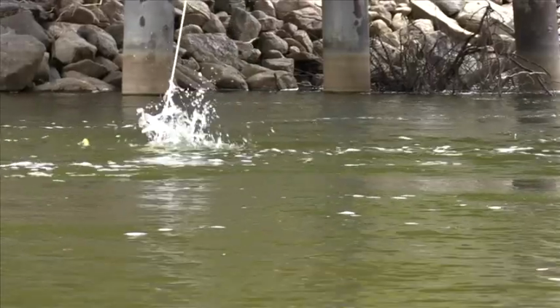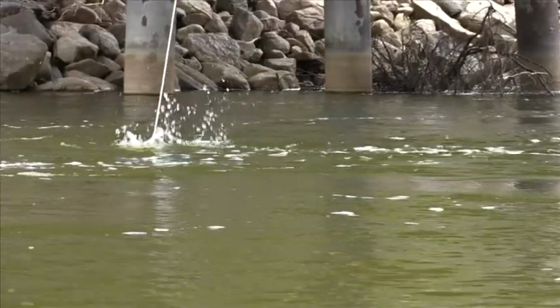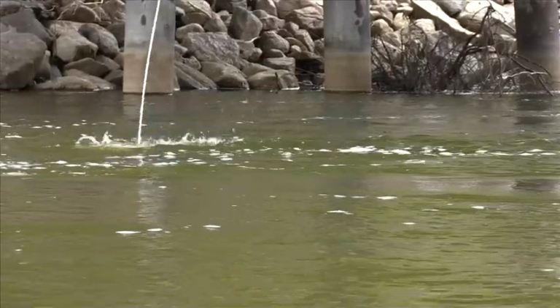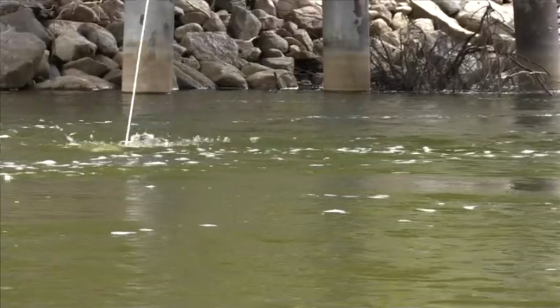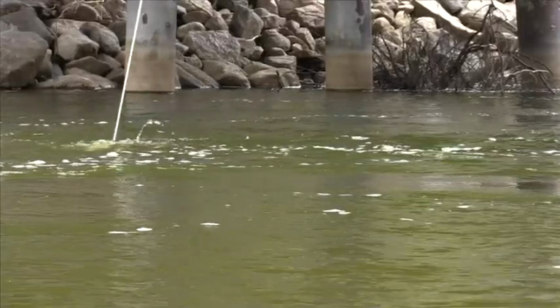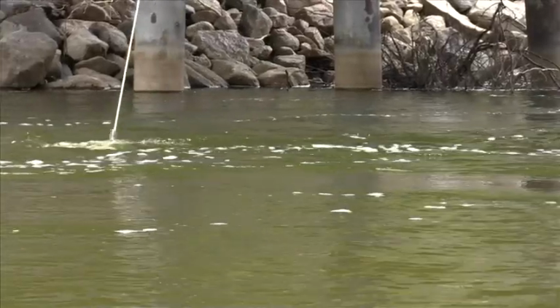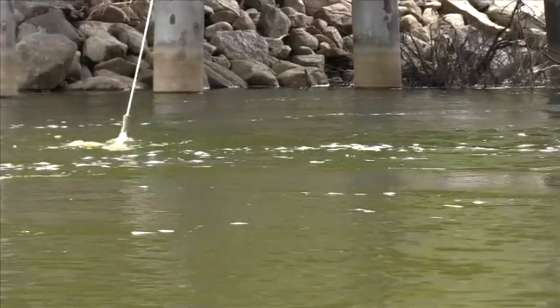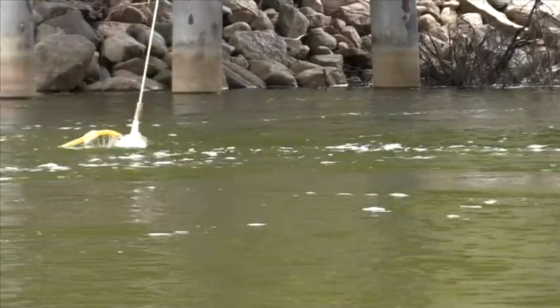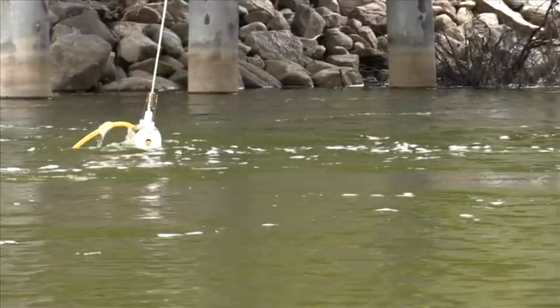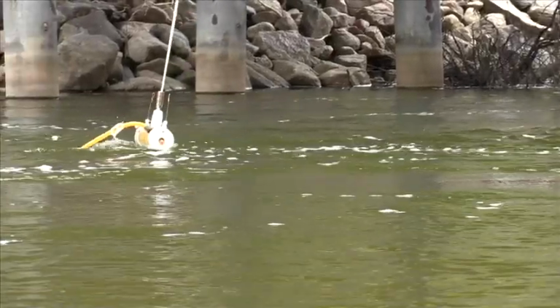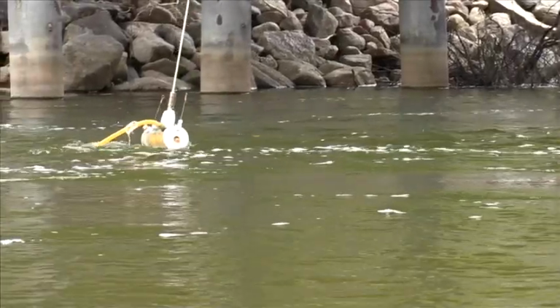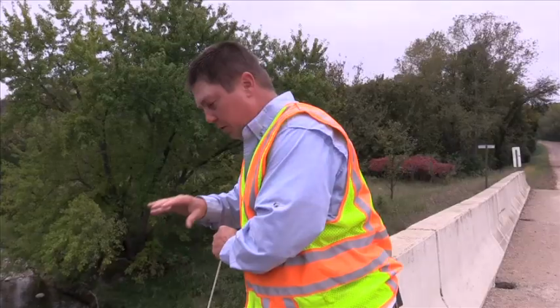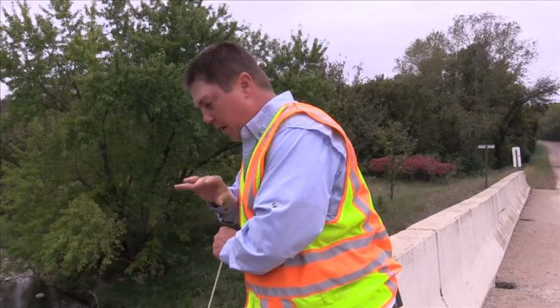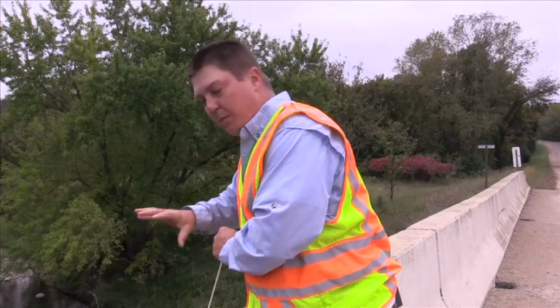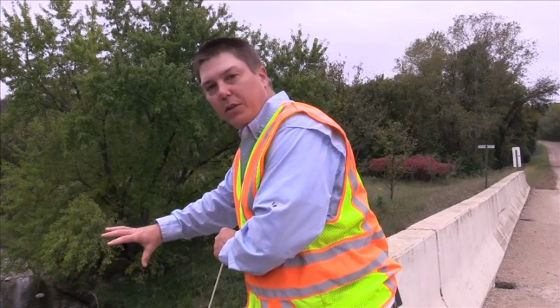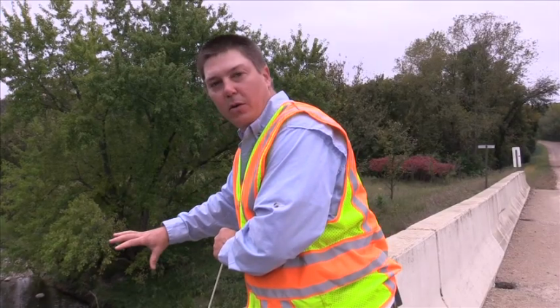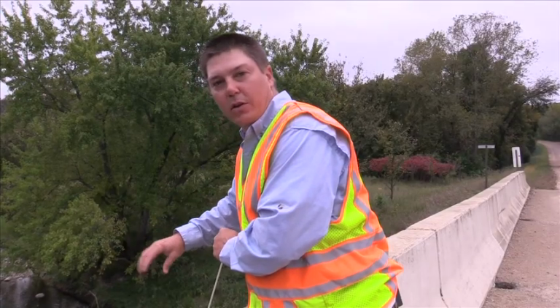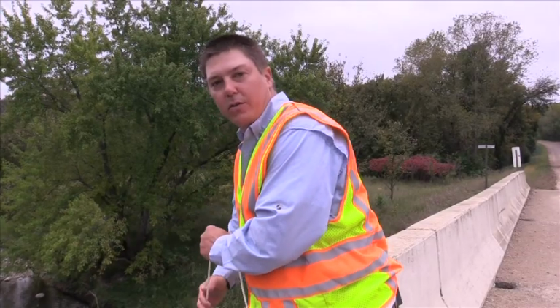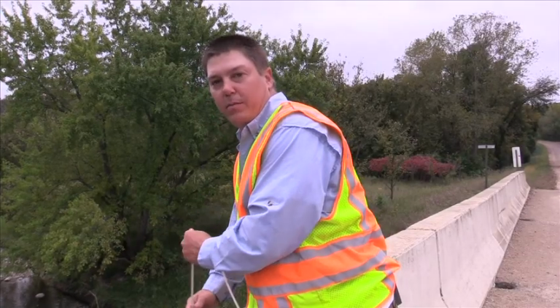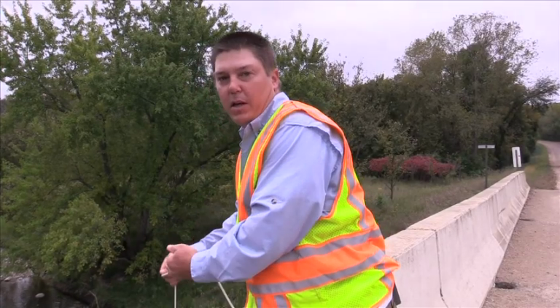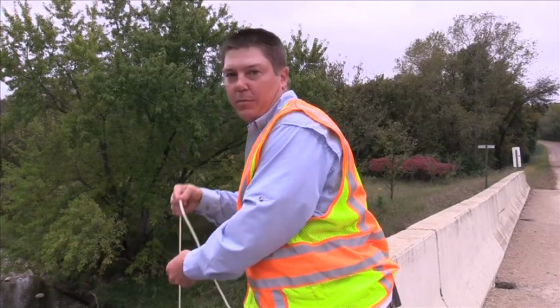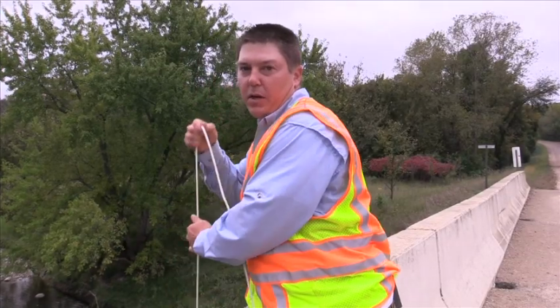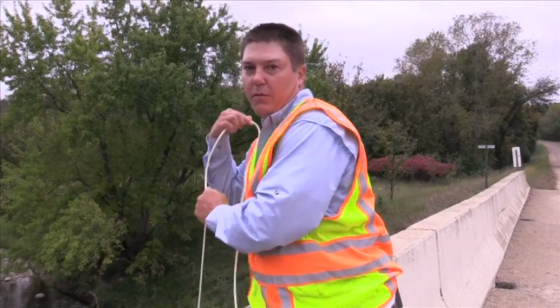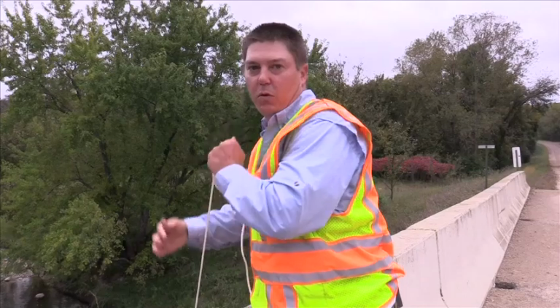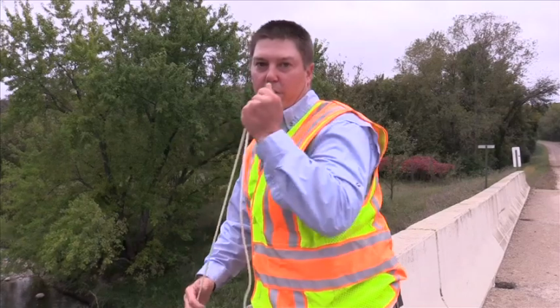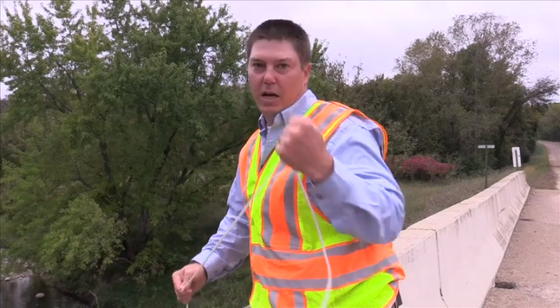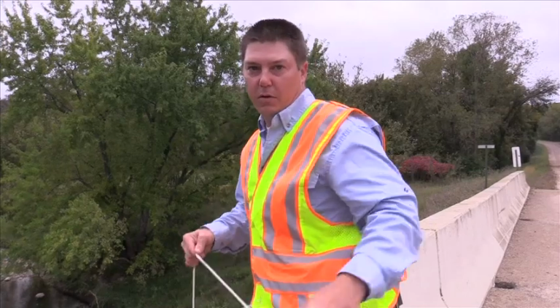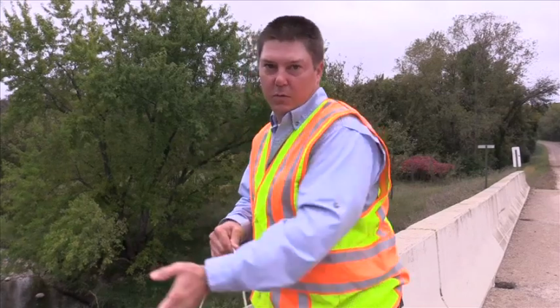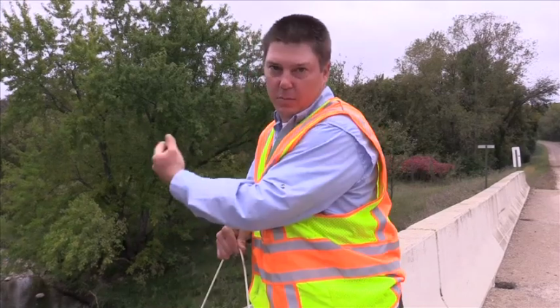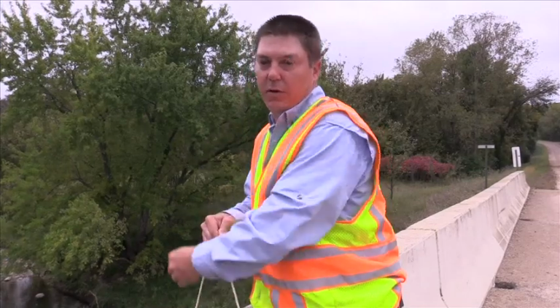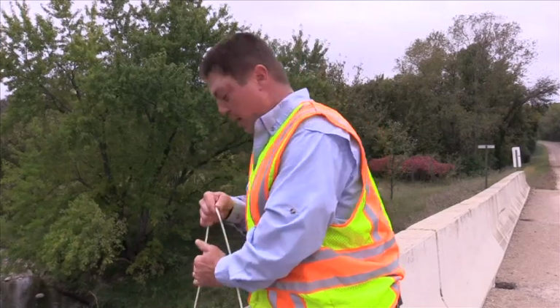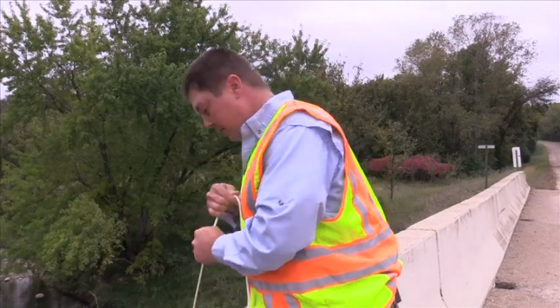It can be a little tricky to get your timing down just right, especially if you're in a stream that has pretty heavy flow and your sampler is swinging pretty fast.